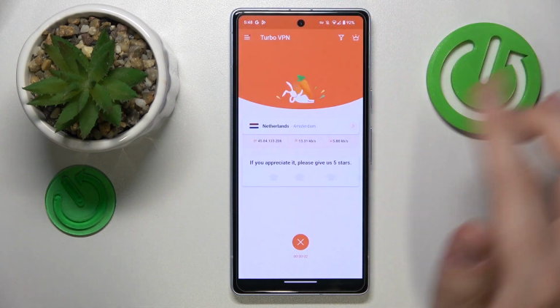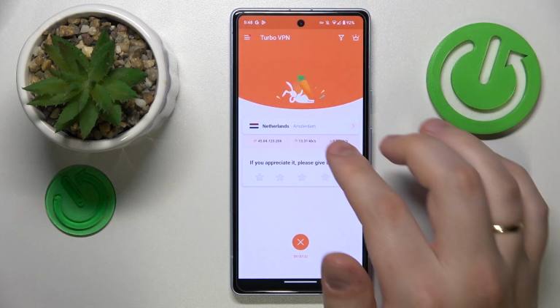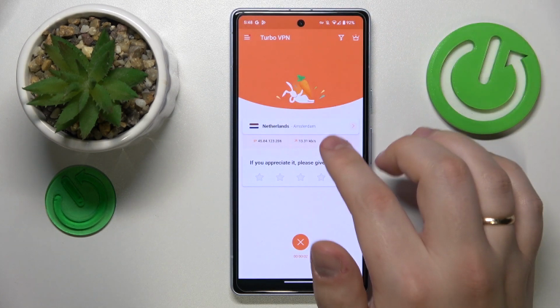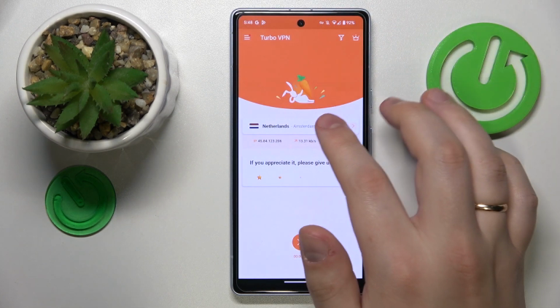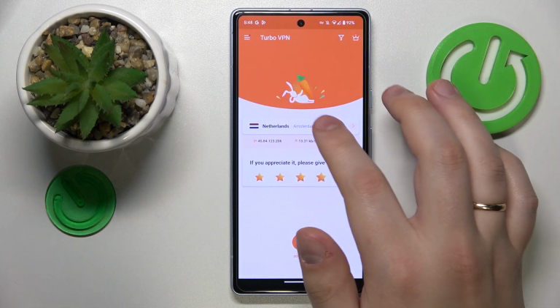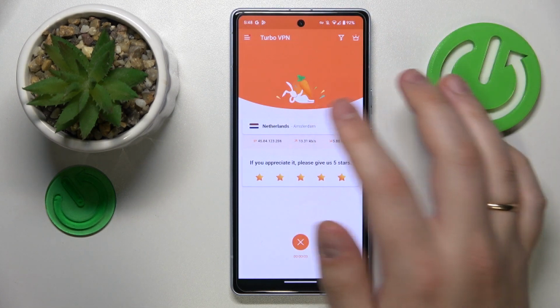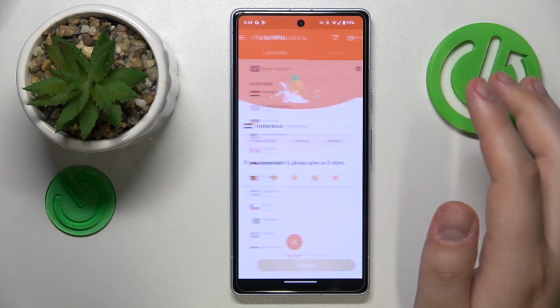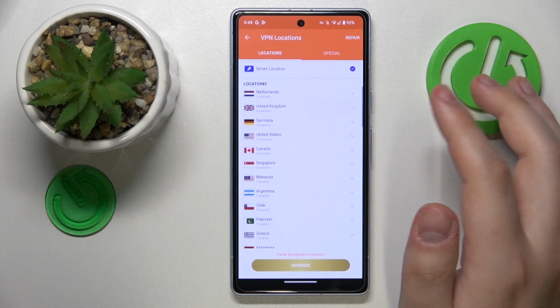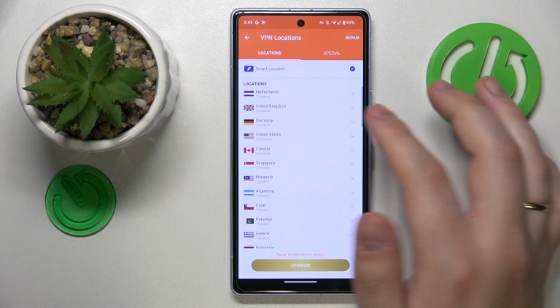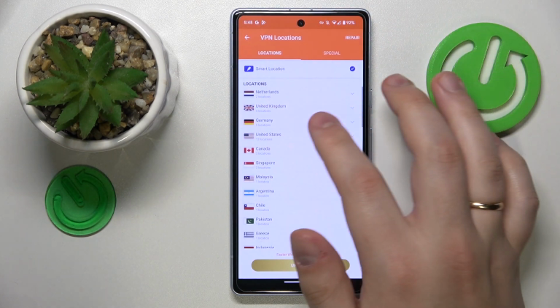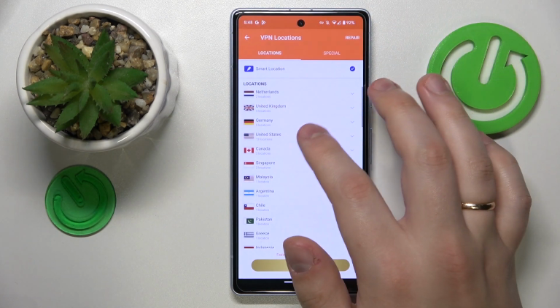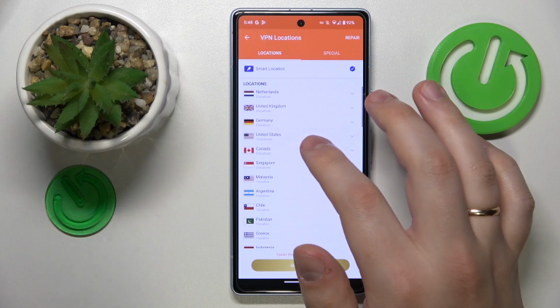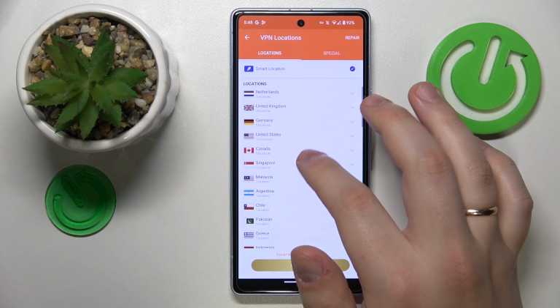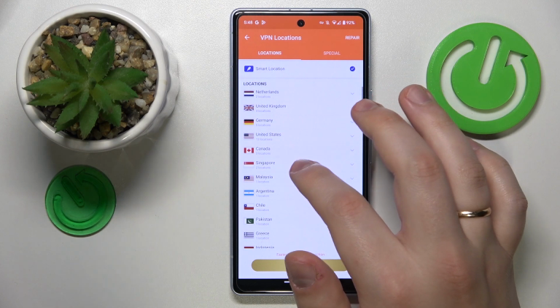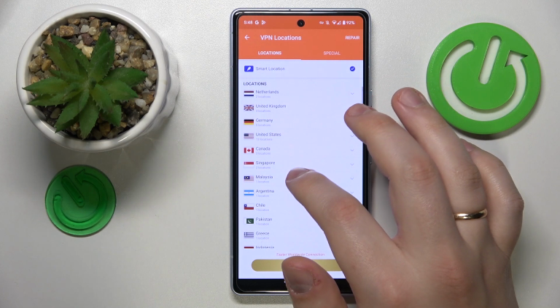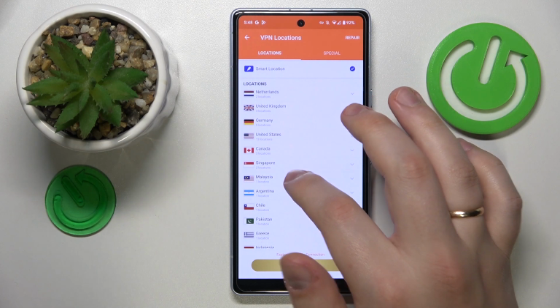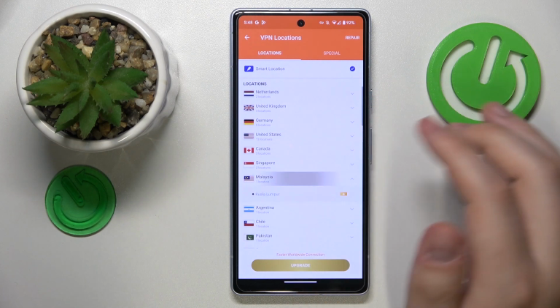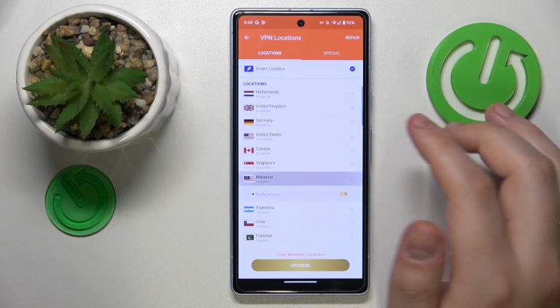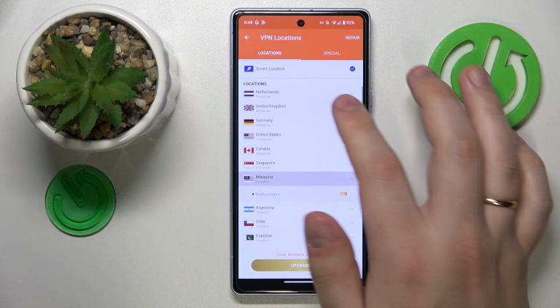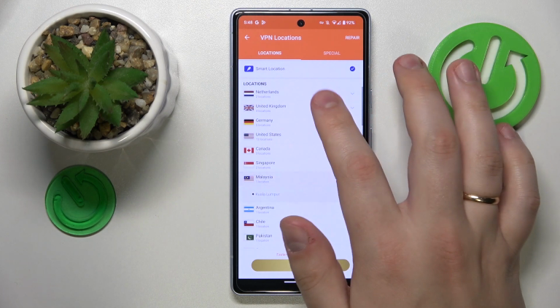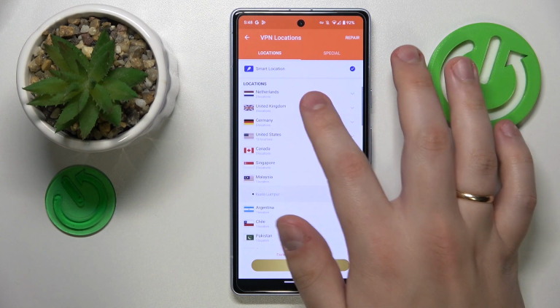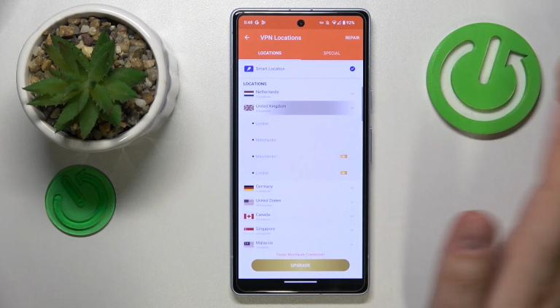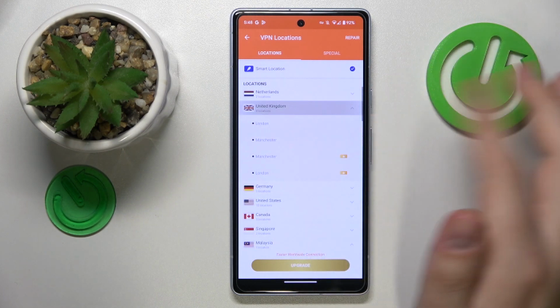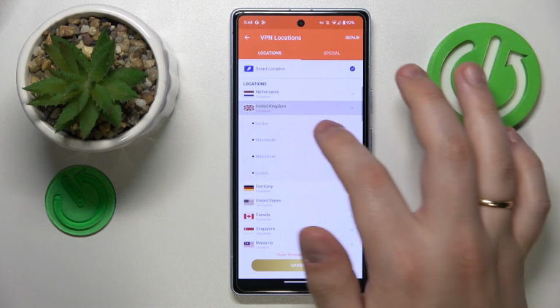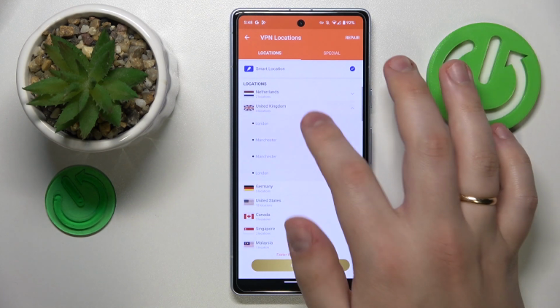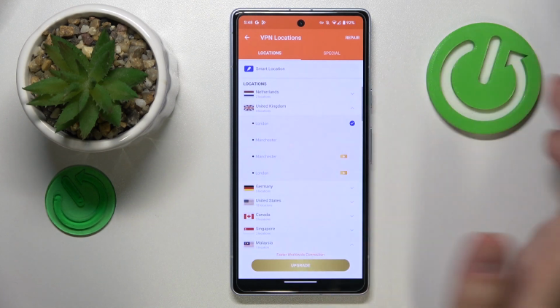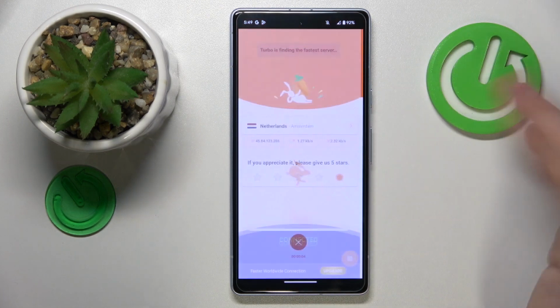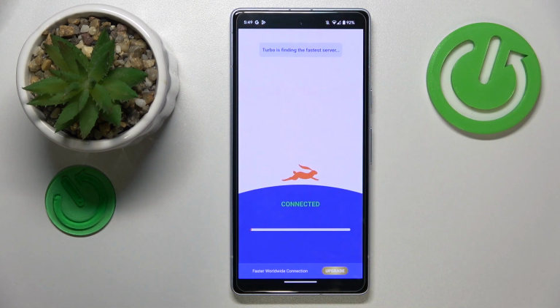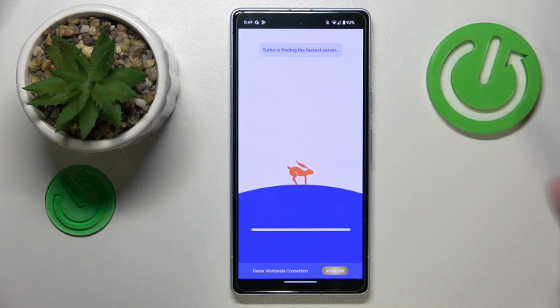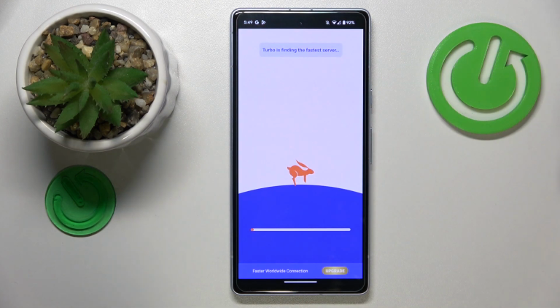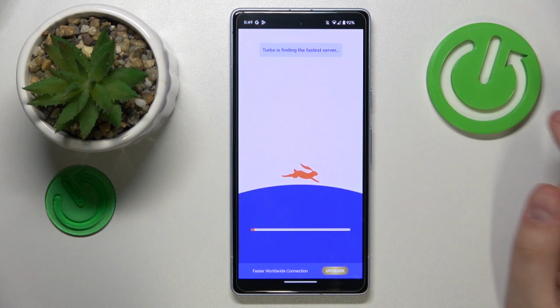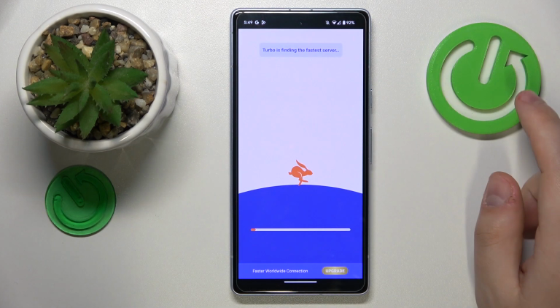While at it, you can change the server country or even the city that your smartphone has the set connection with.